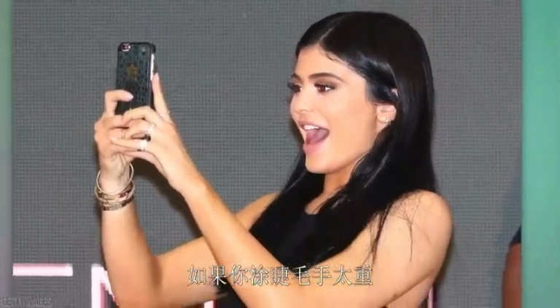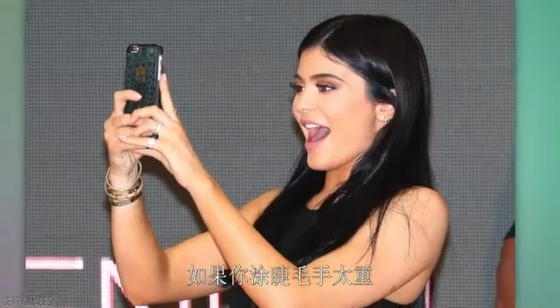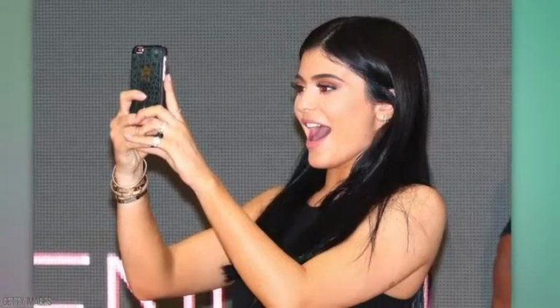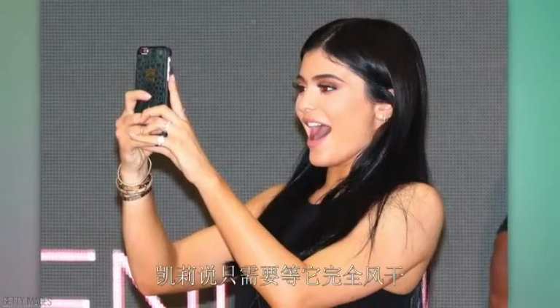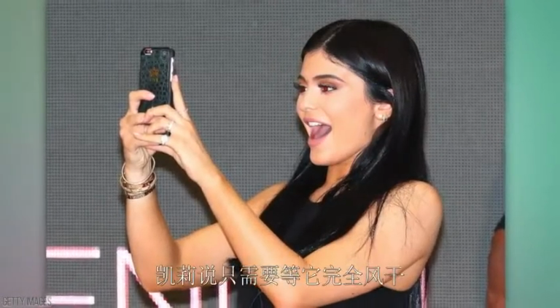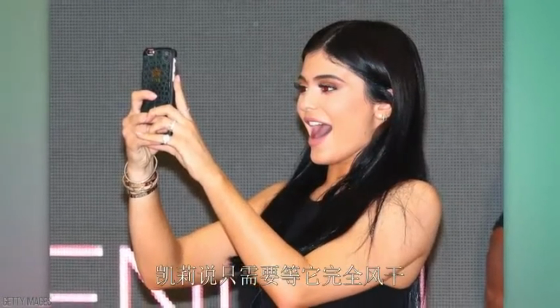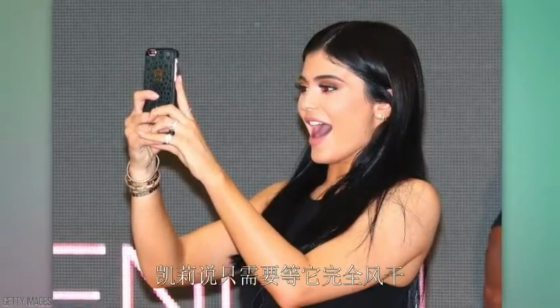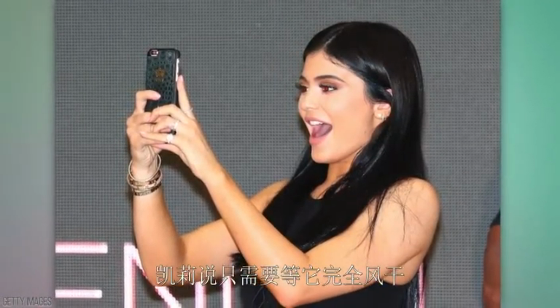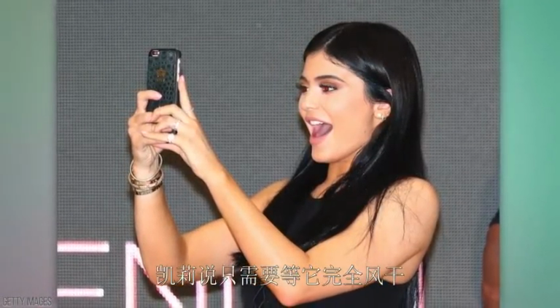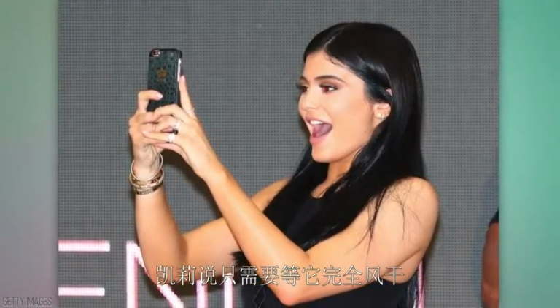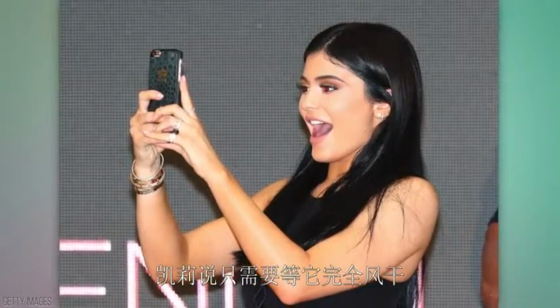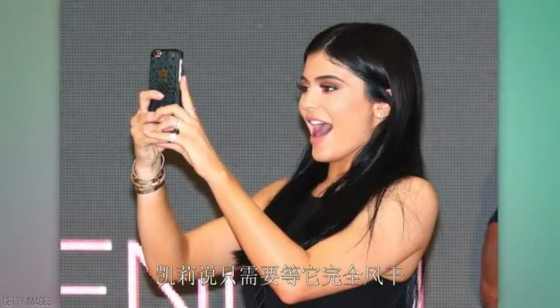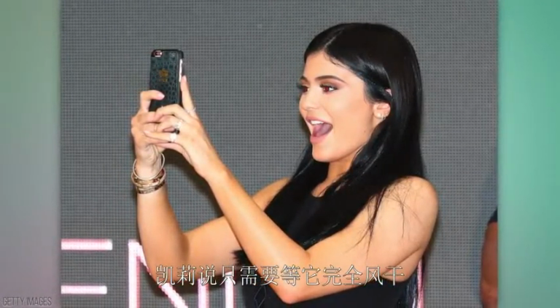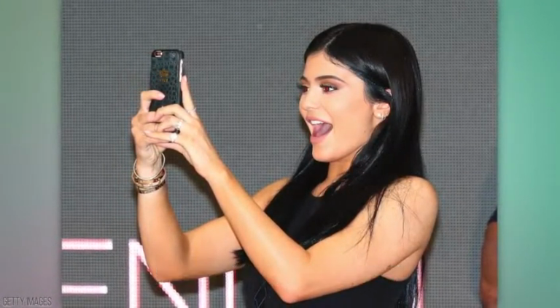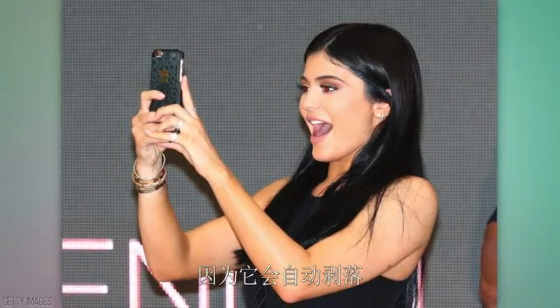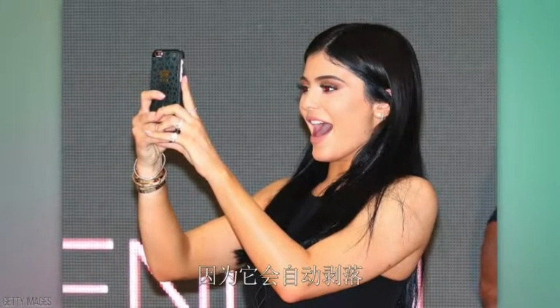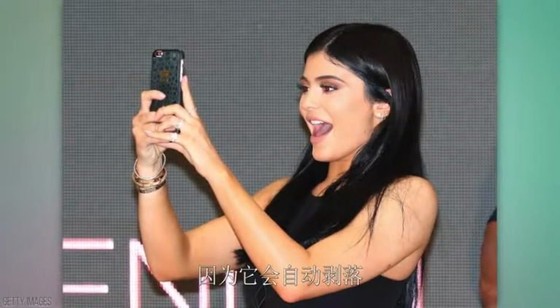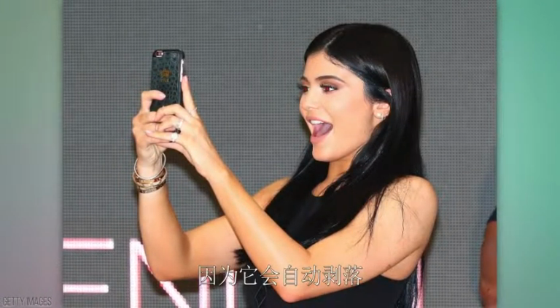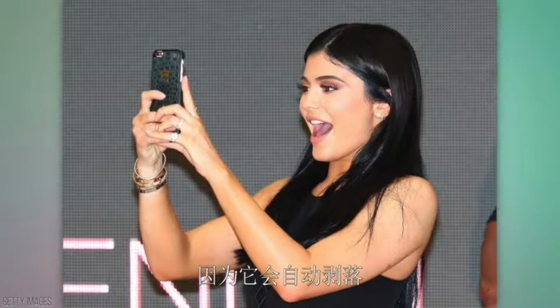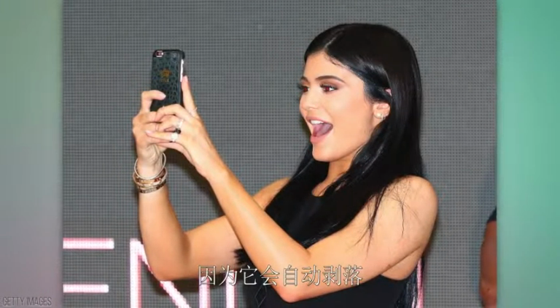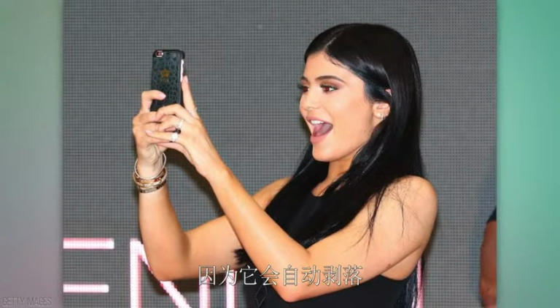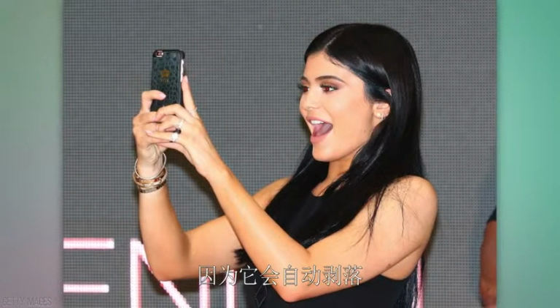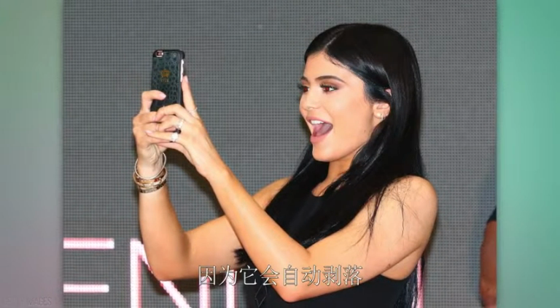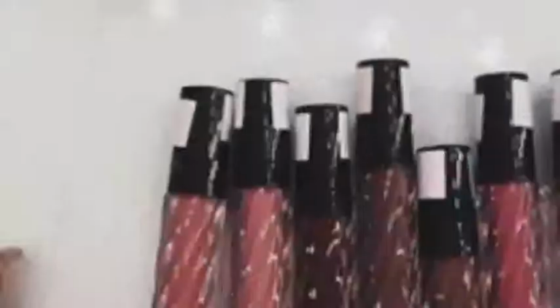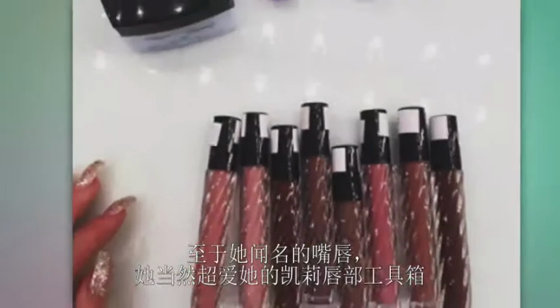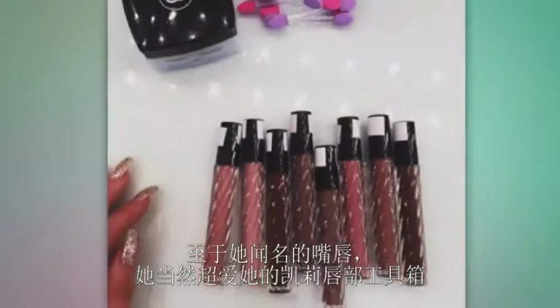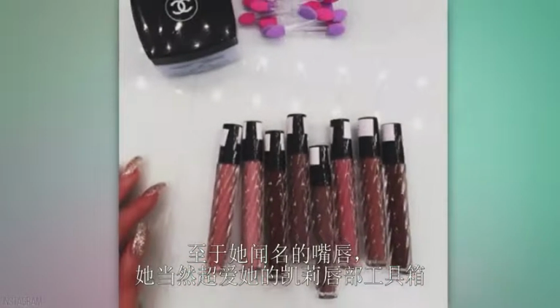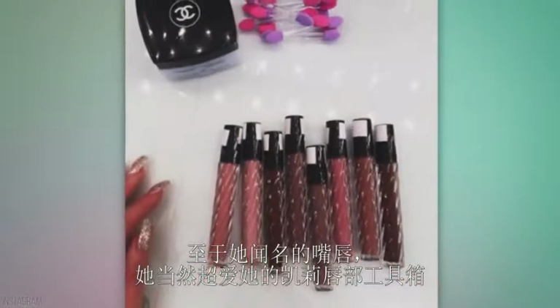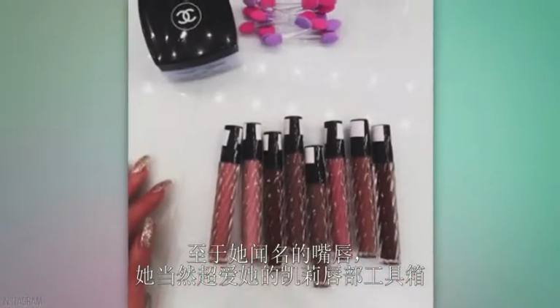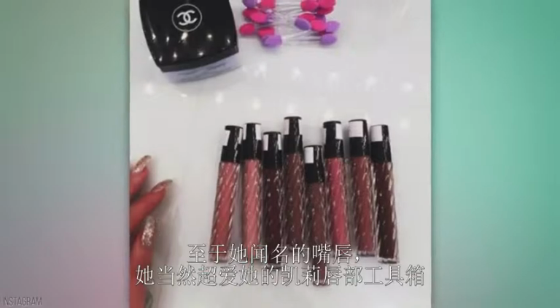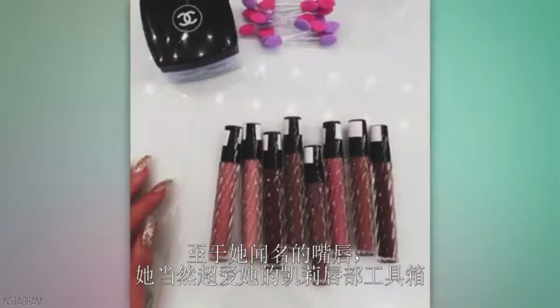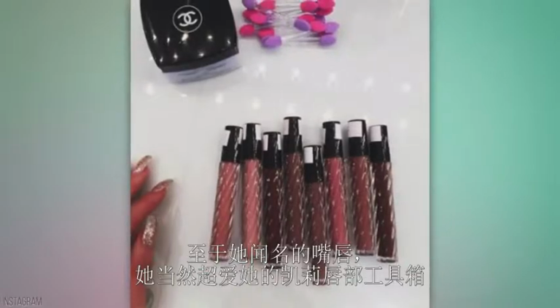Speaking of mascara, if you ever get mascara on your eyelid from being too heavy-handed, Kylie says just let it dry completely — it'll just flake right off.